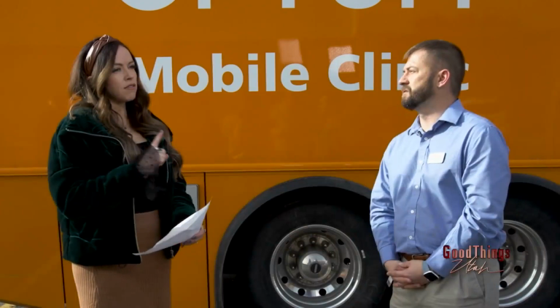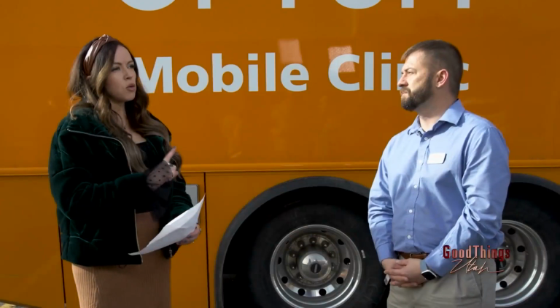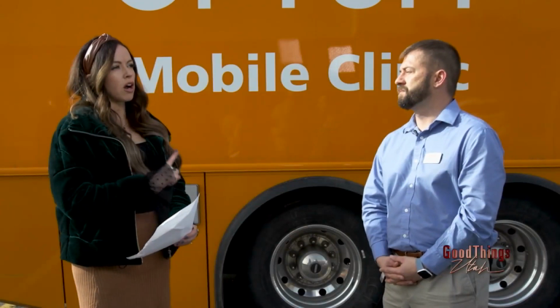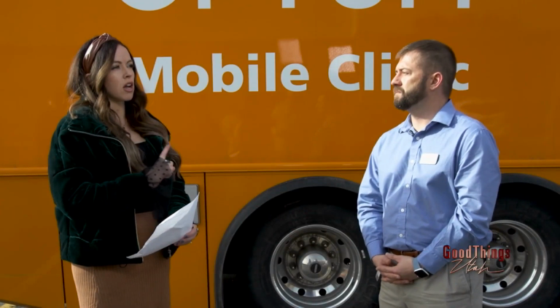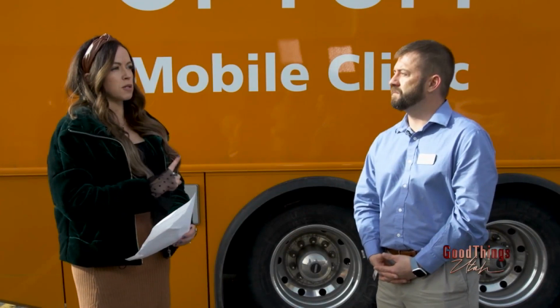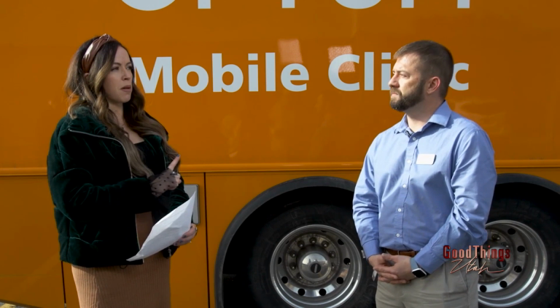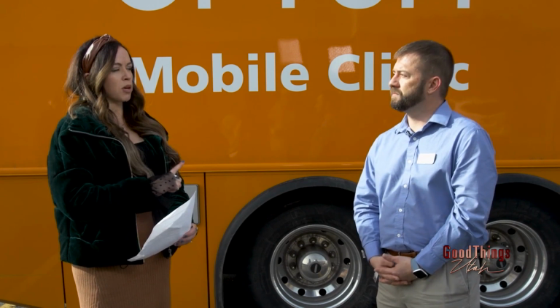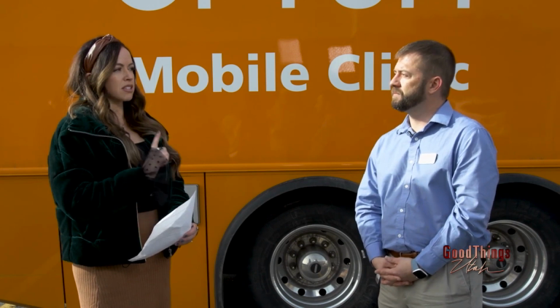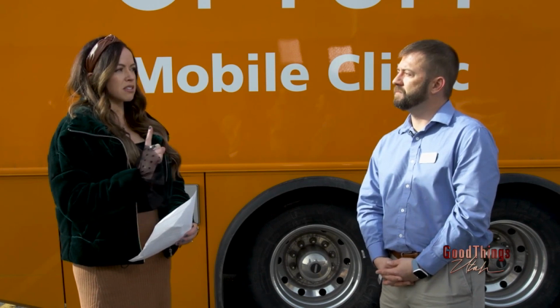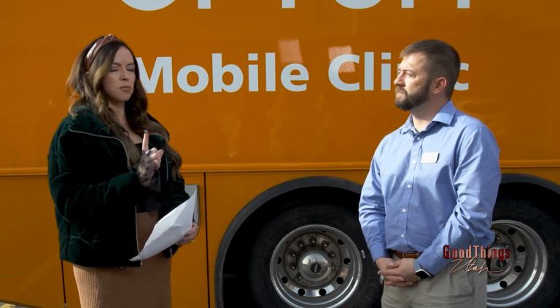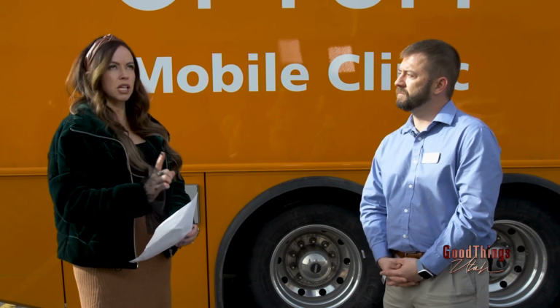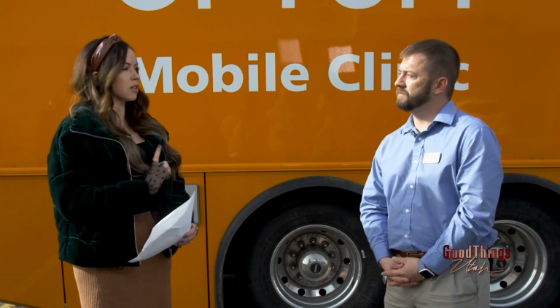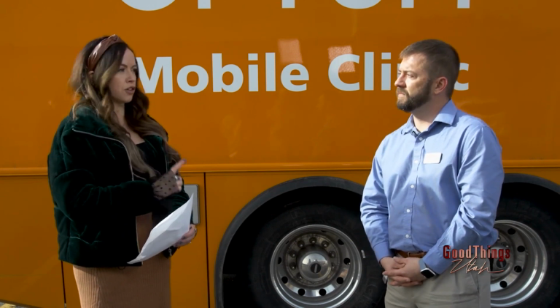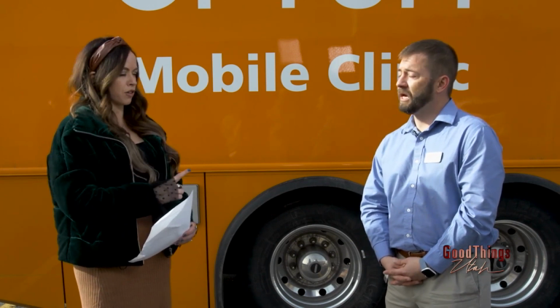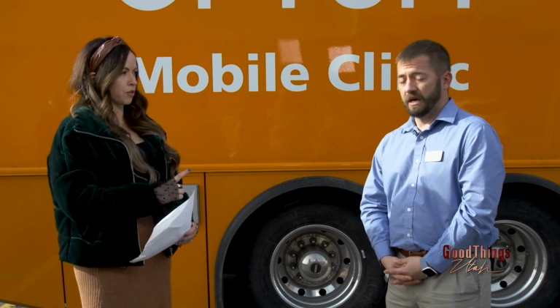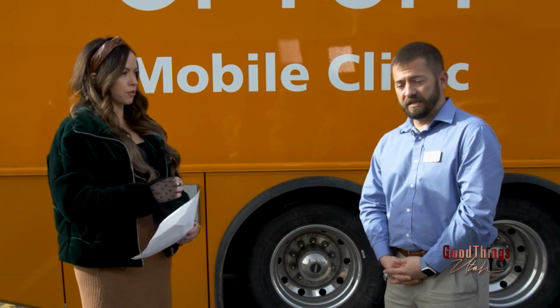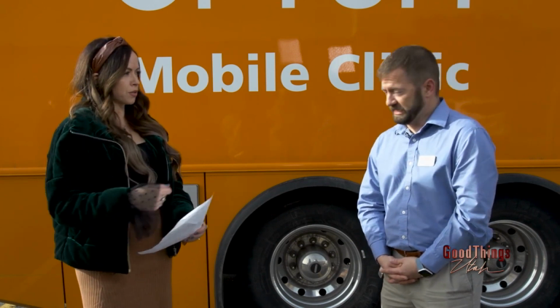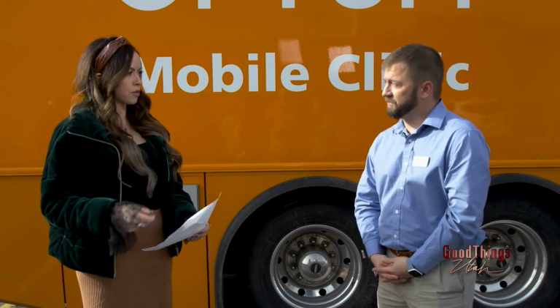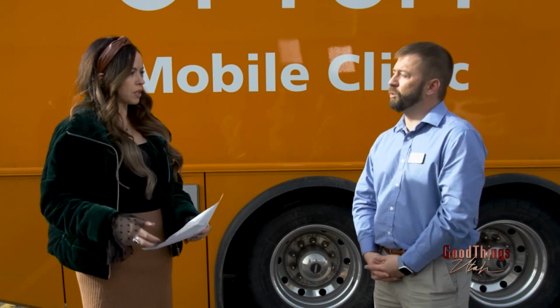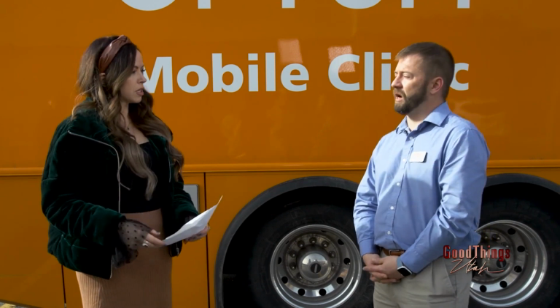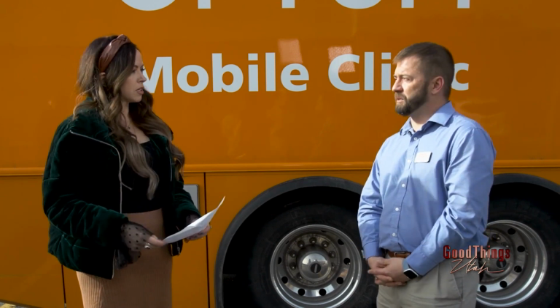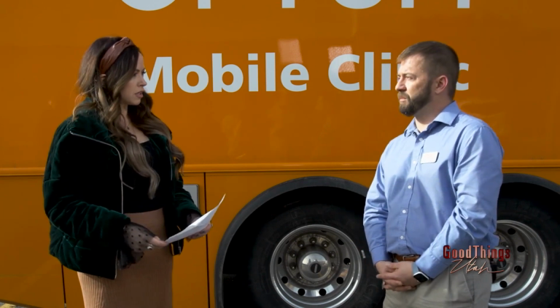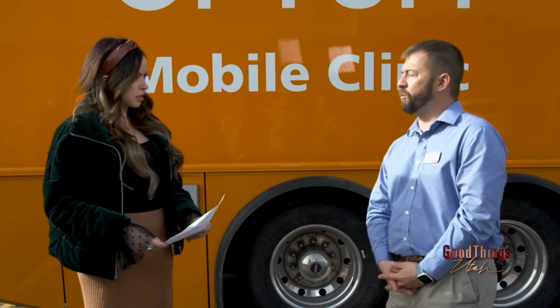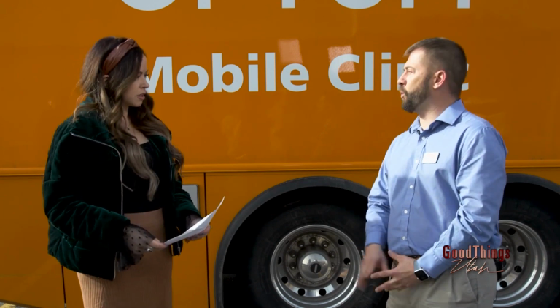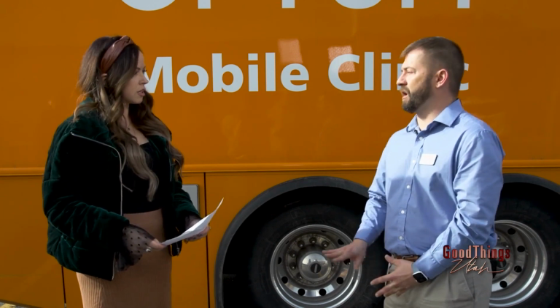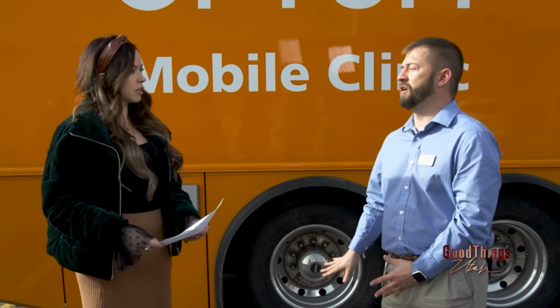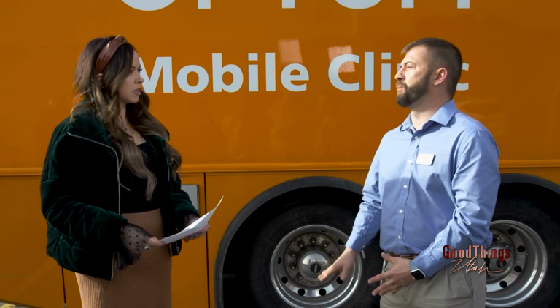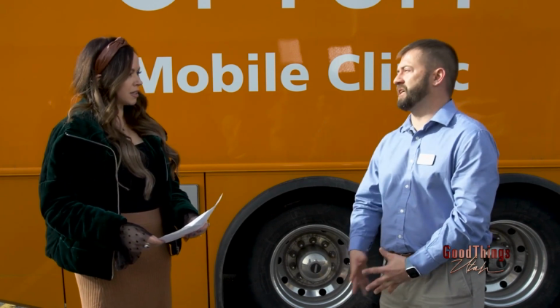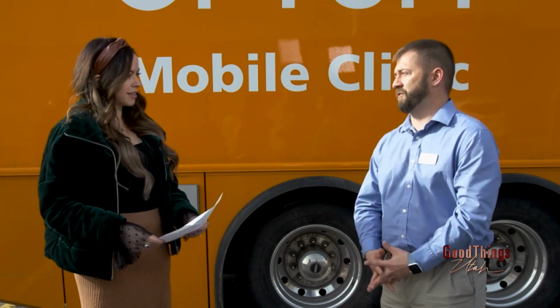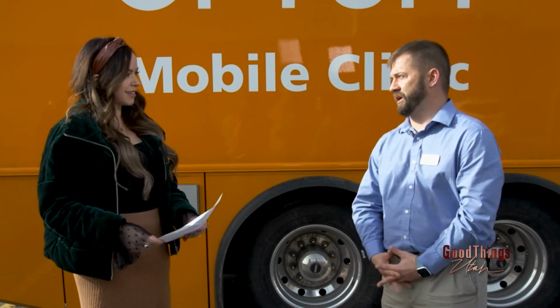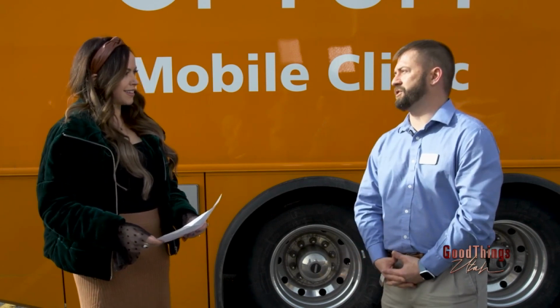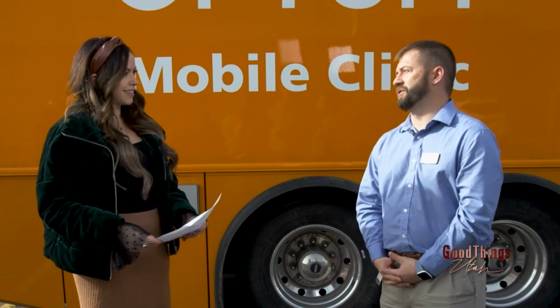If you are an Optum member, is this completely free for you? Yes. If you are an Optum member, it is 100% free to you.